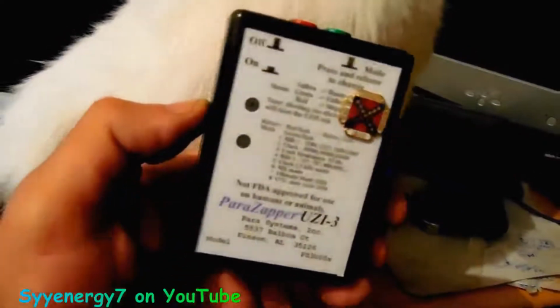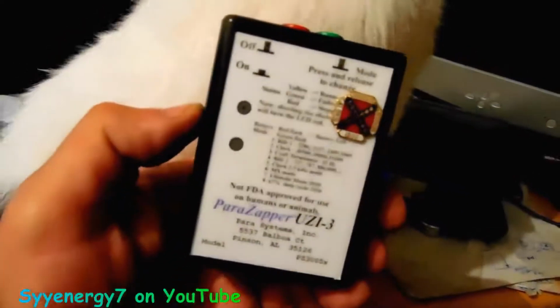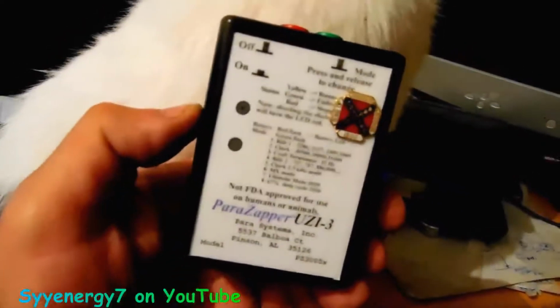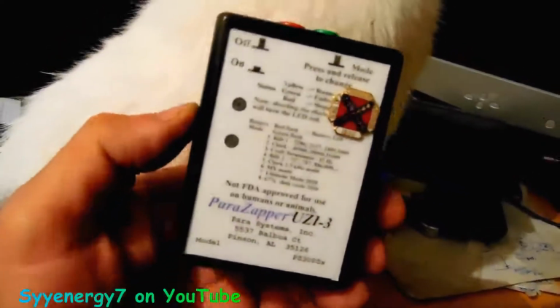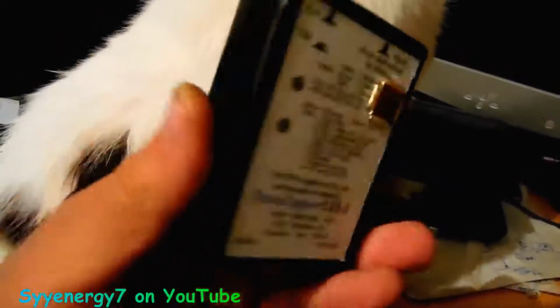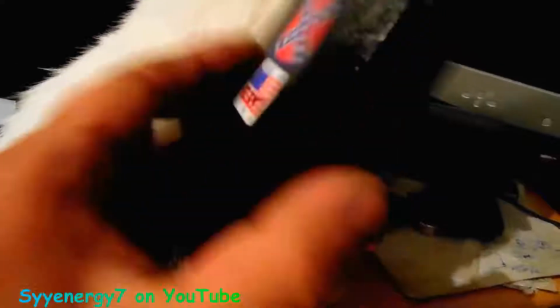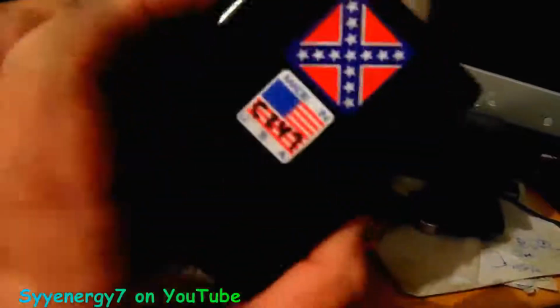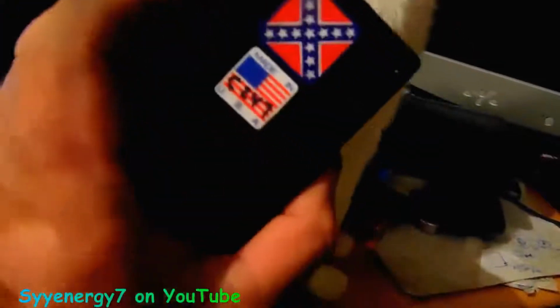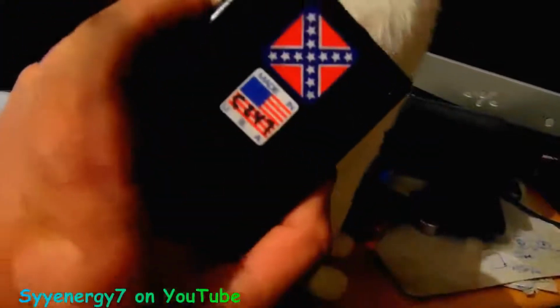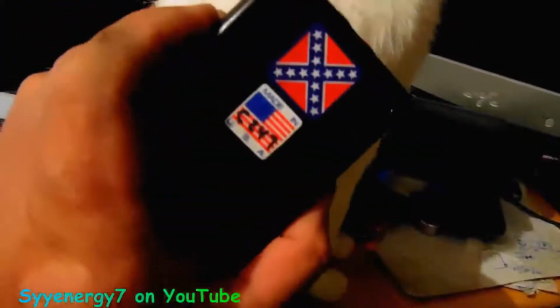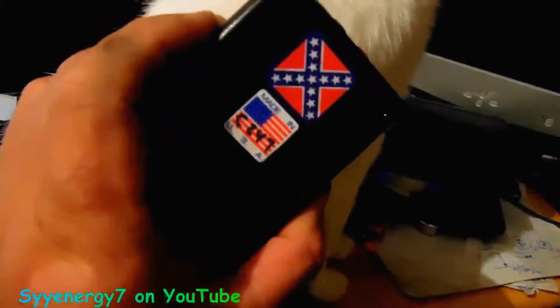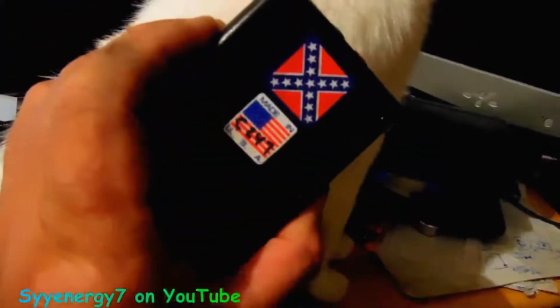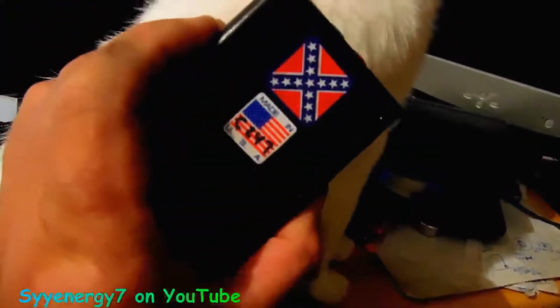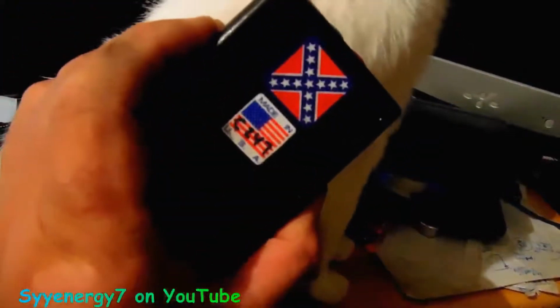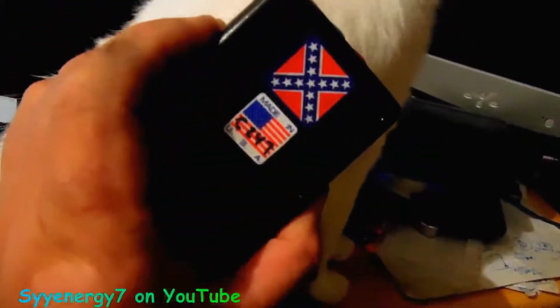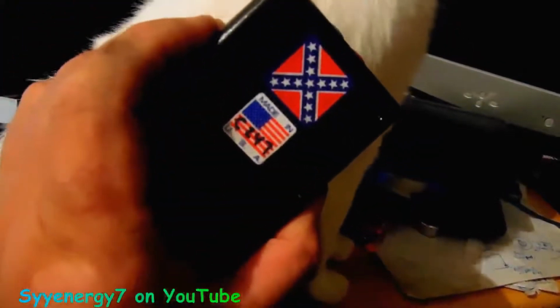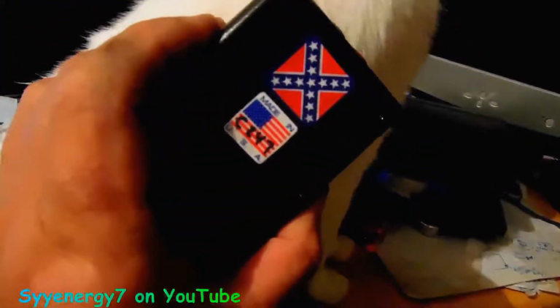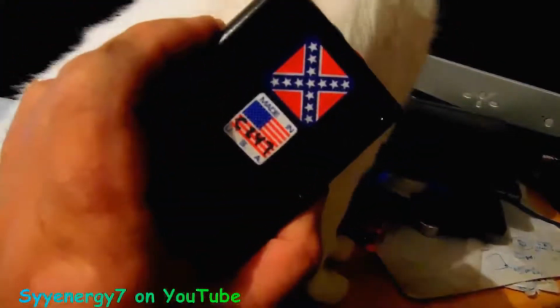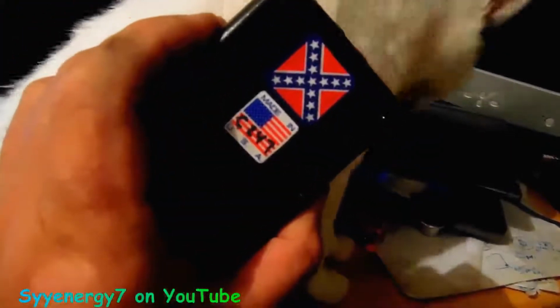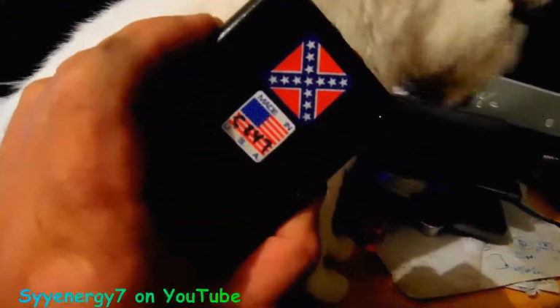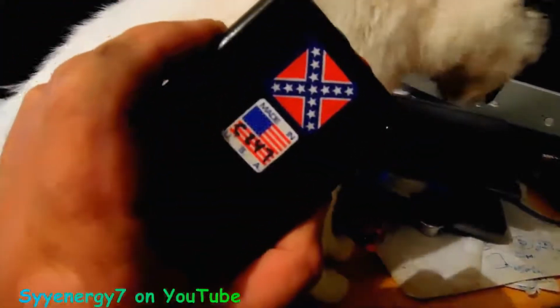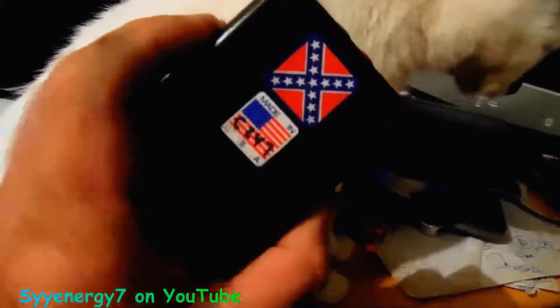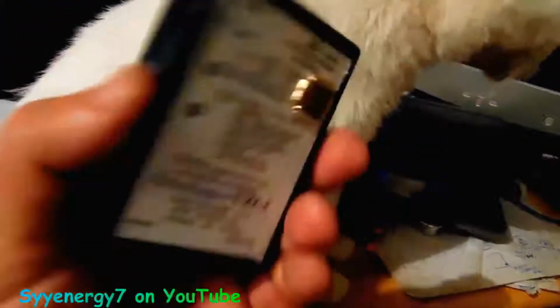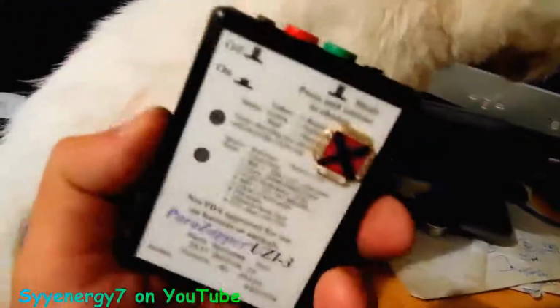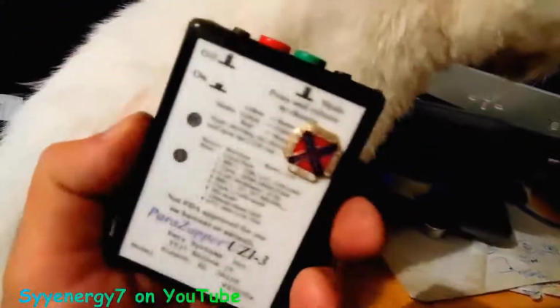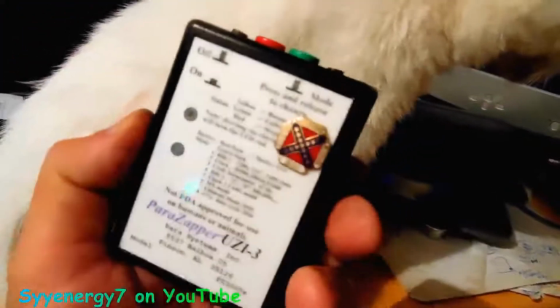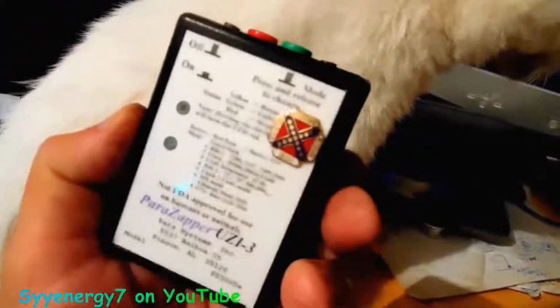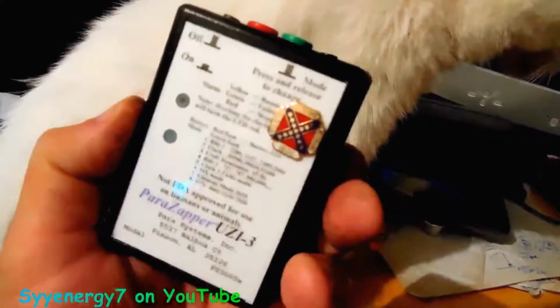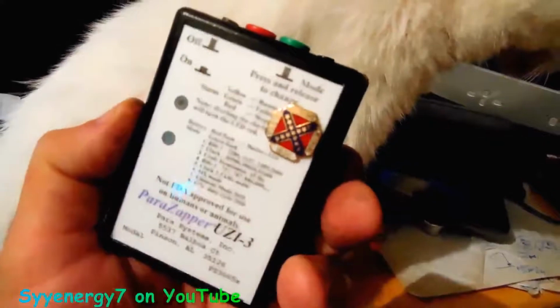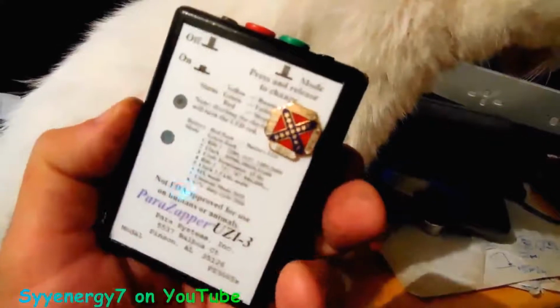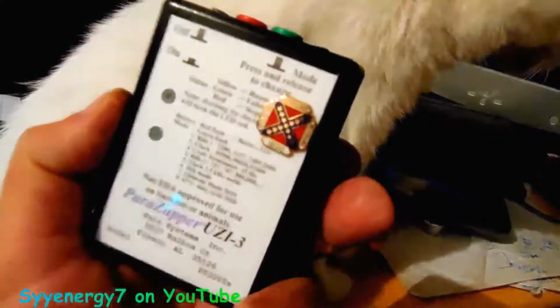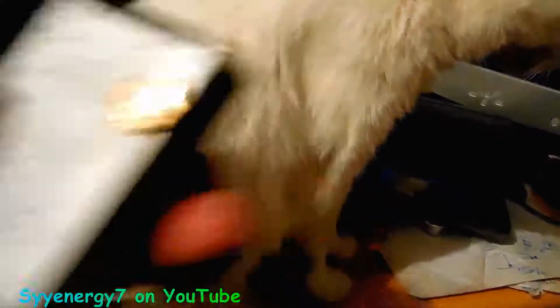So that's my Uzi 3, and it's got a Rebel flag on the back, and that's clear coated. So you can customize your power zapper.